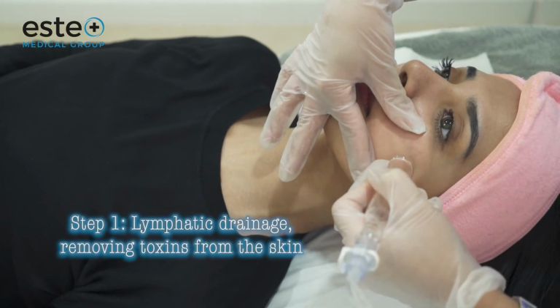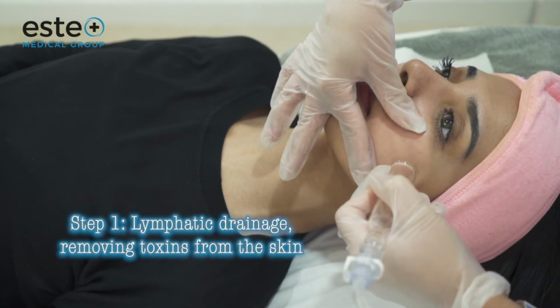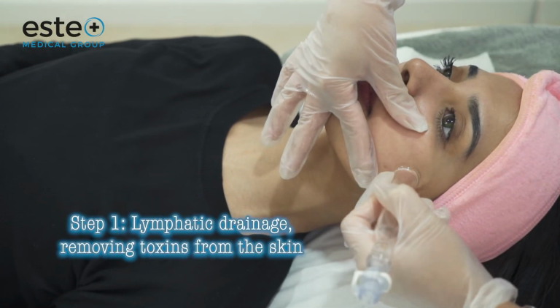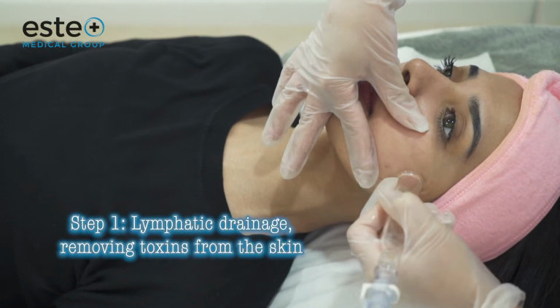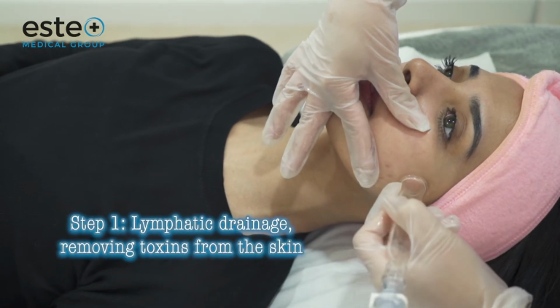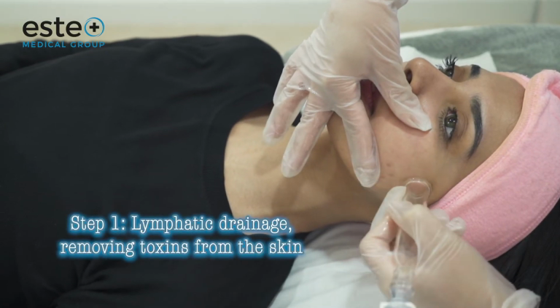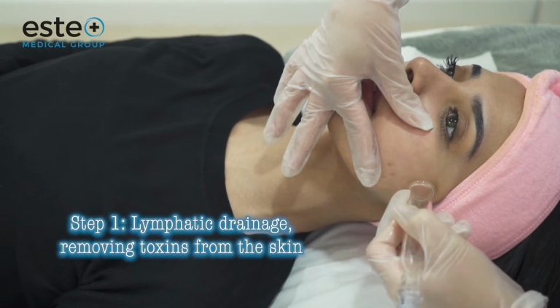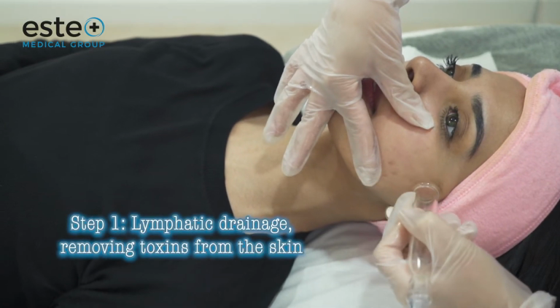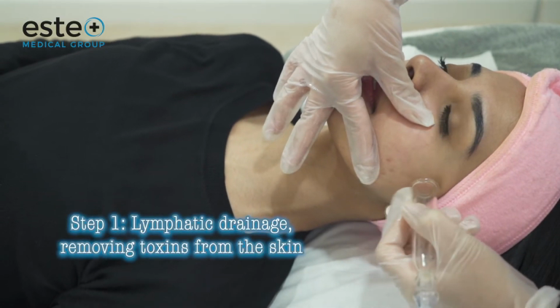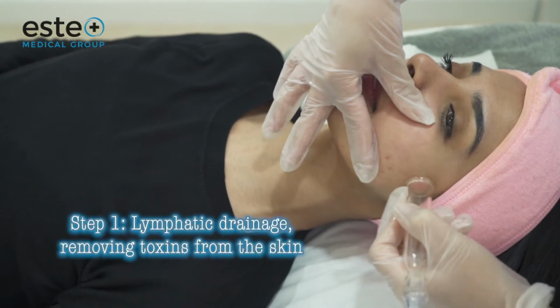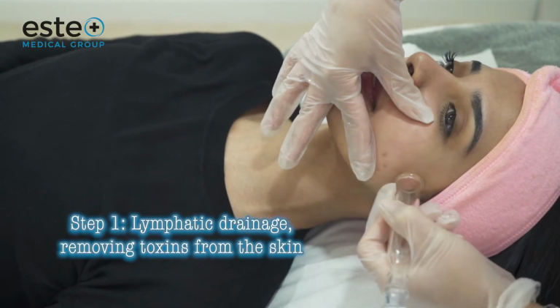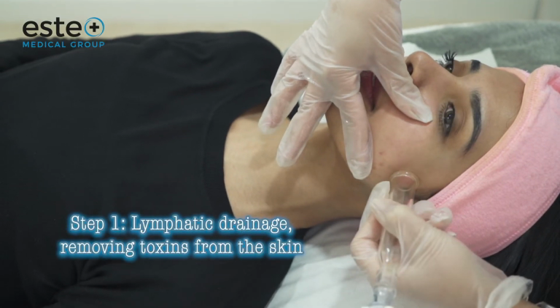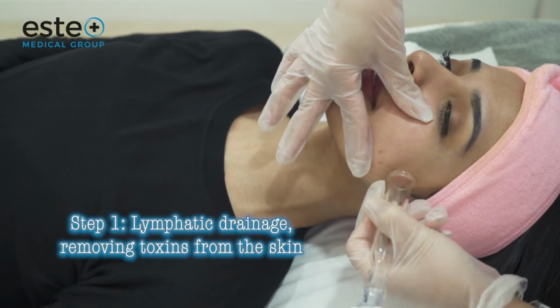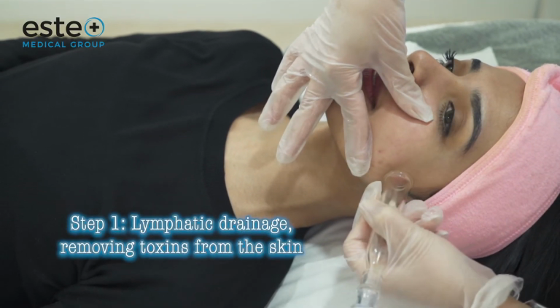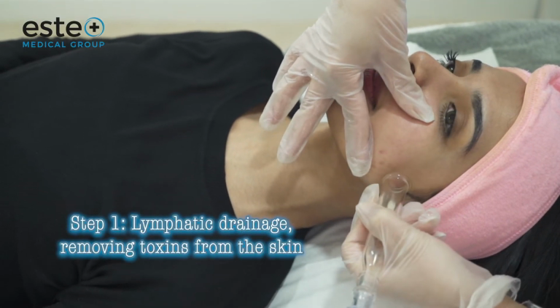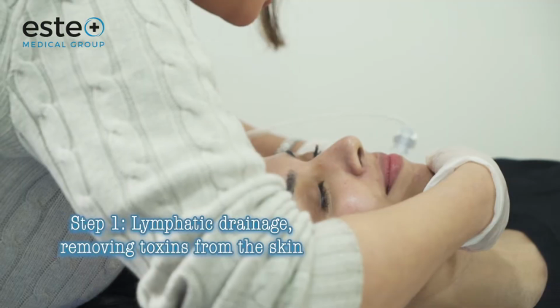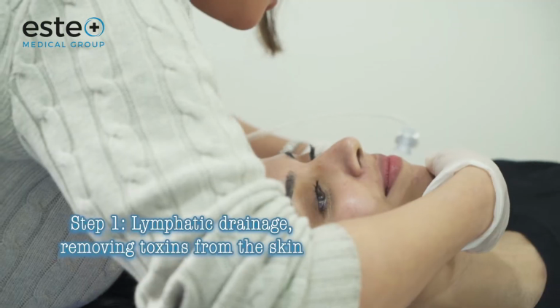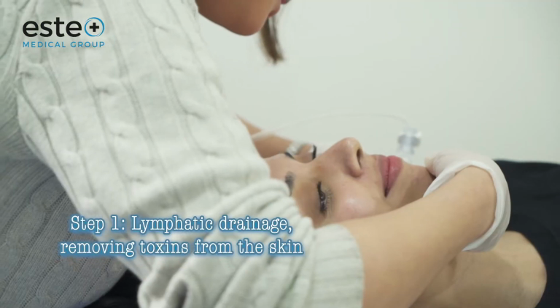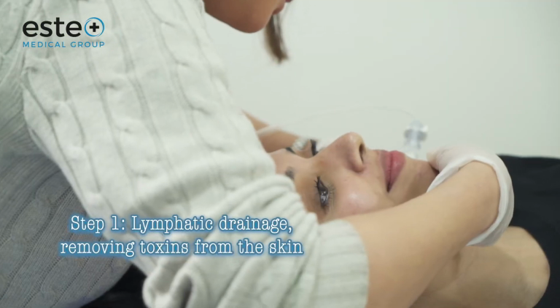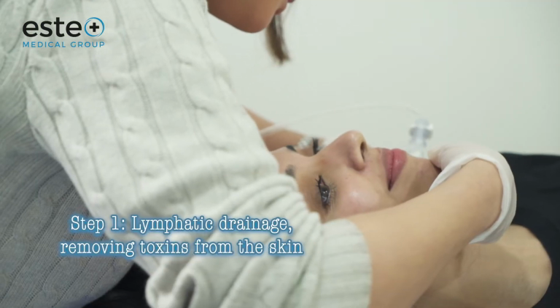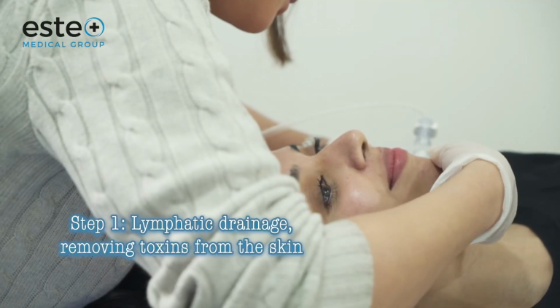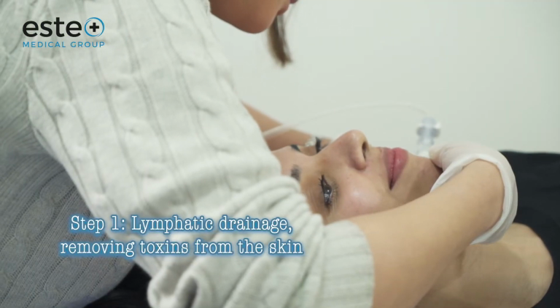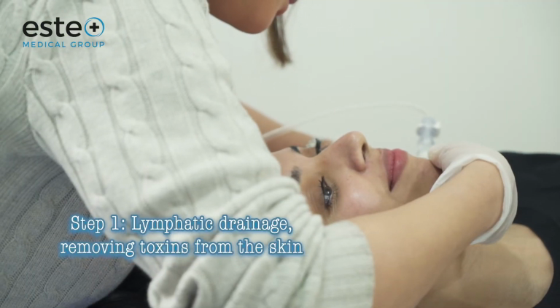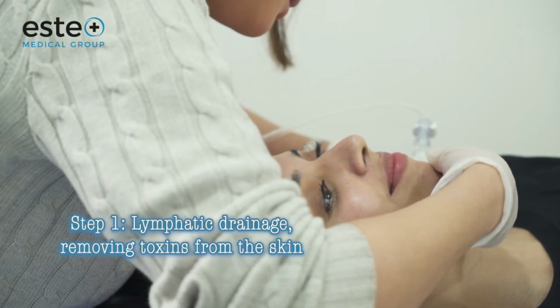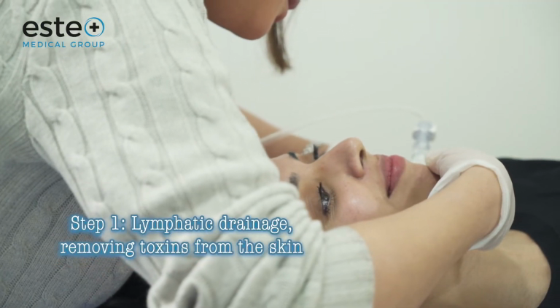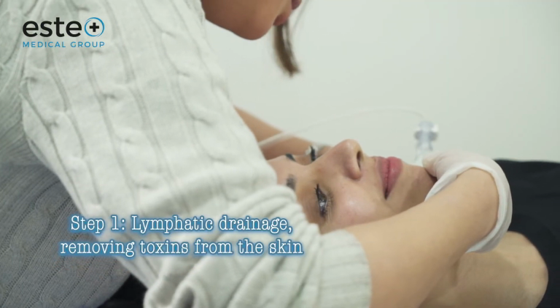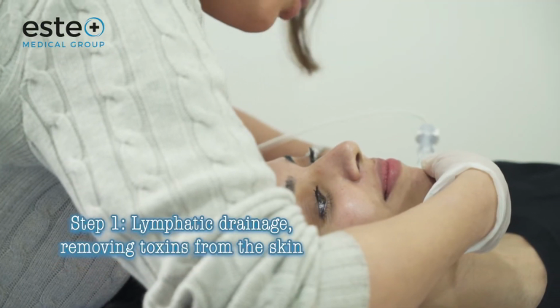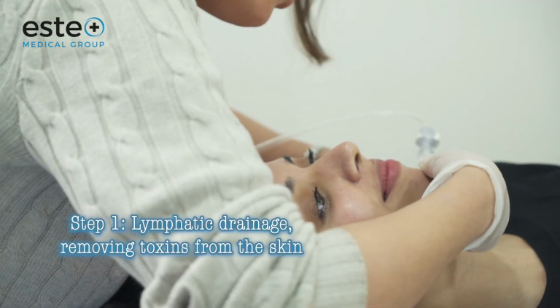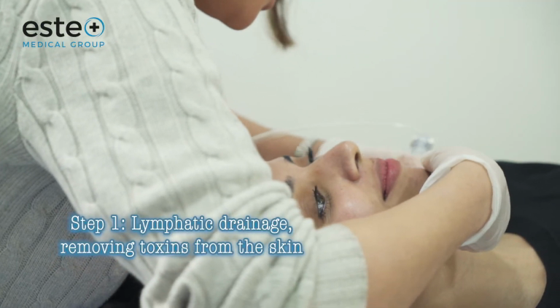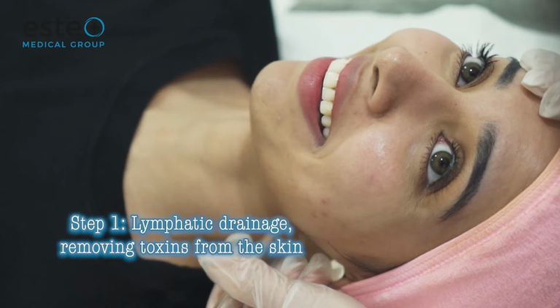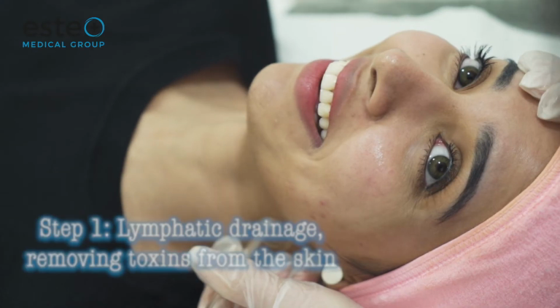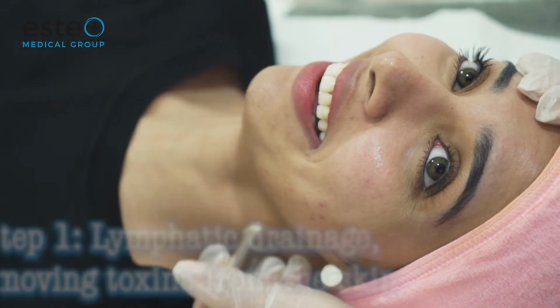During step 1, lymphatic drainage, we remove any toxins from your skin.